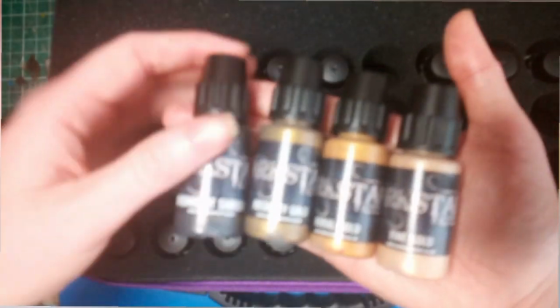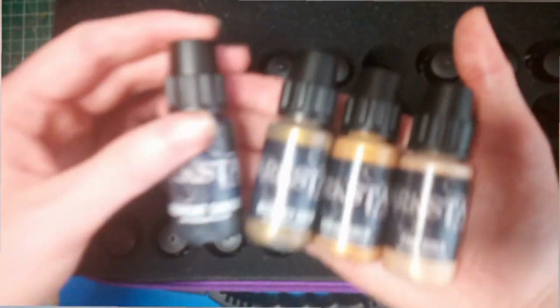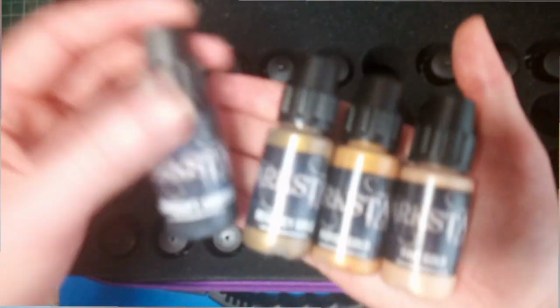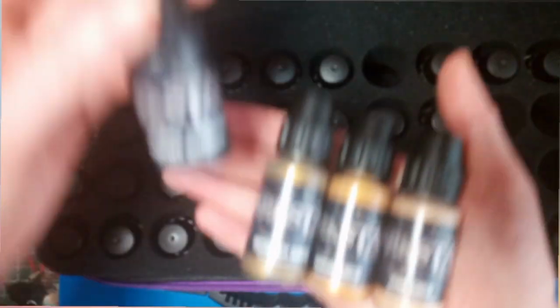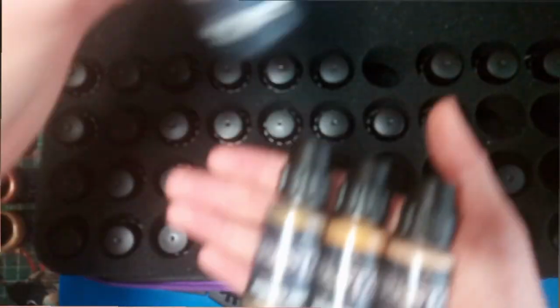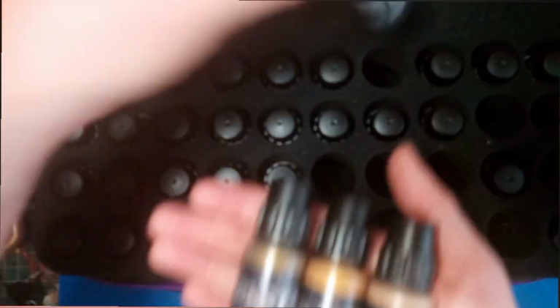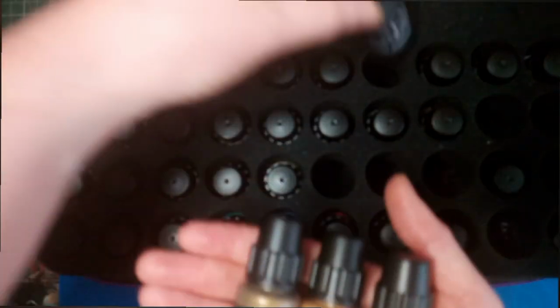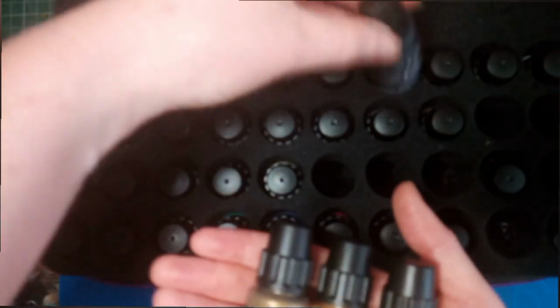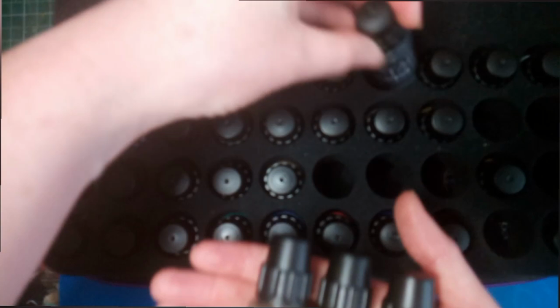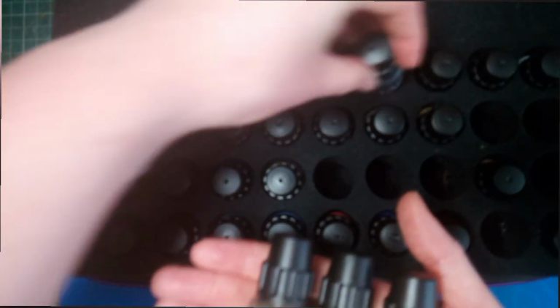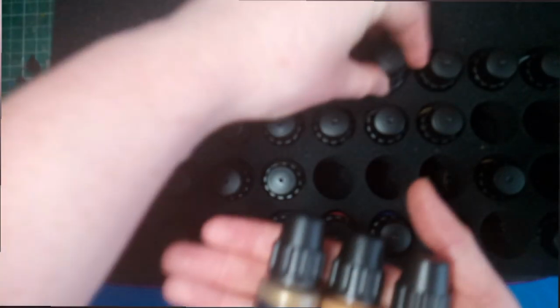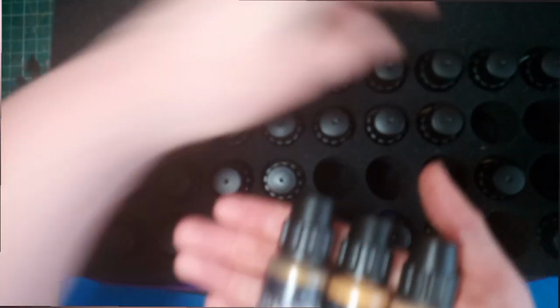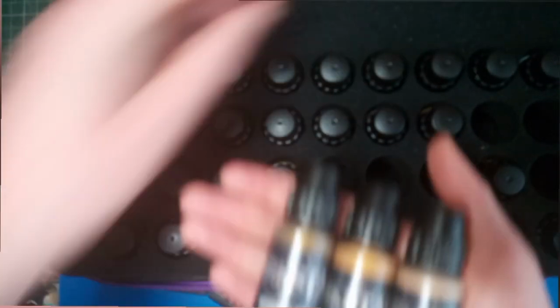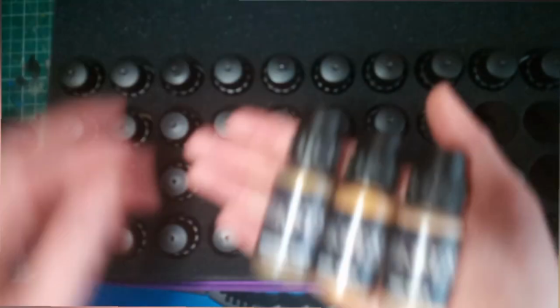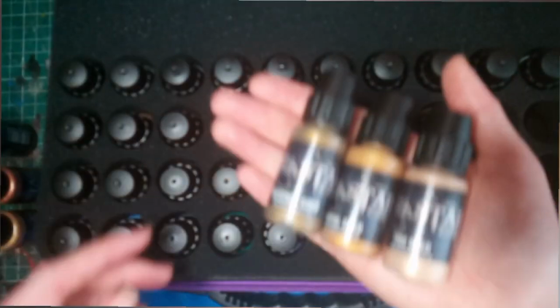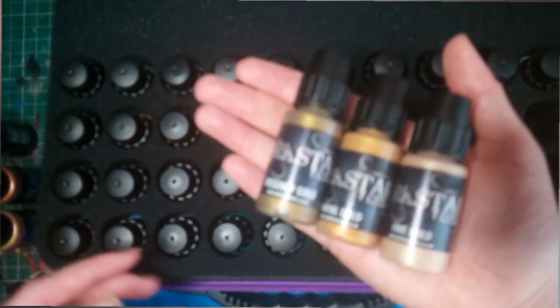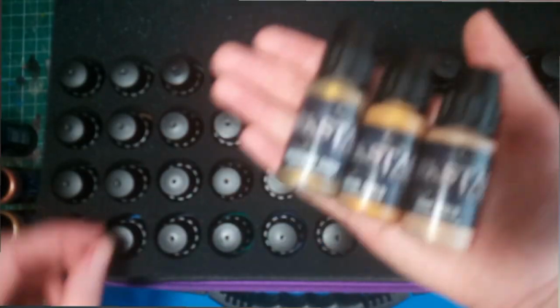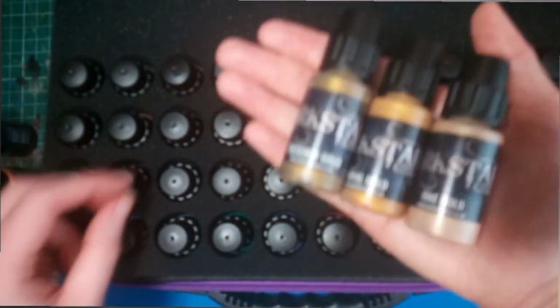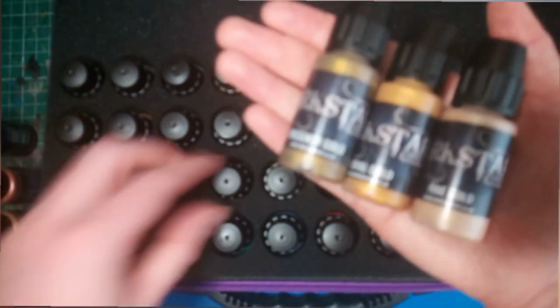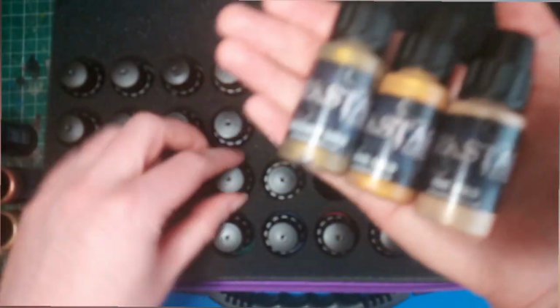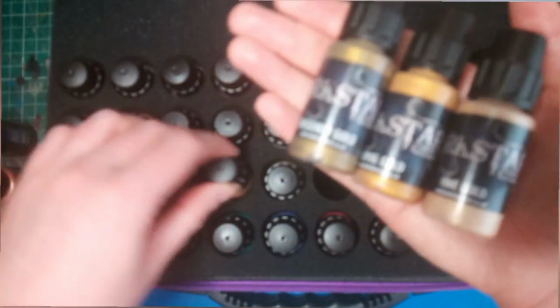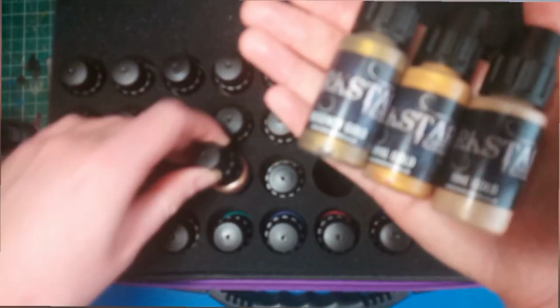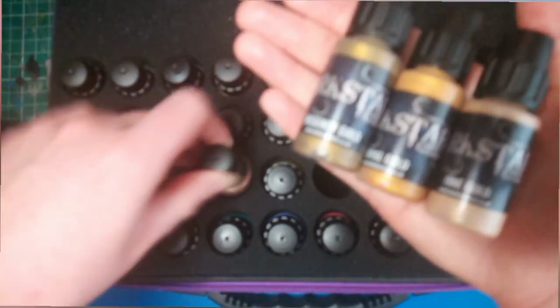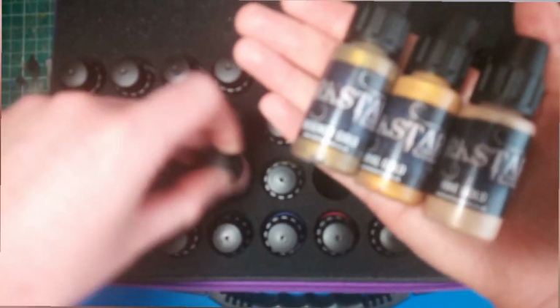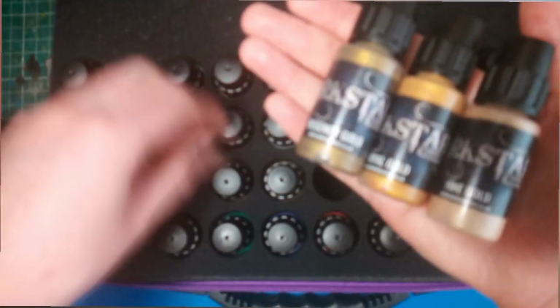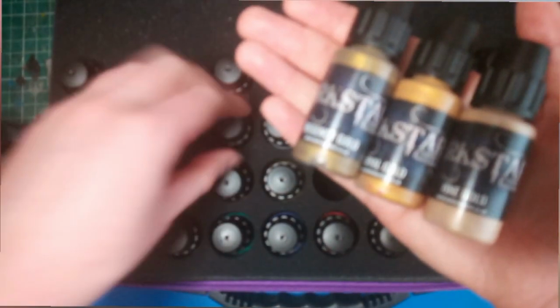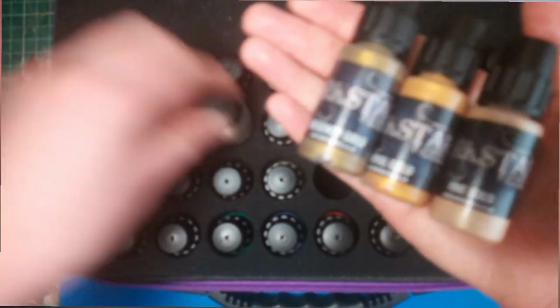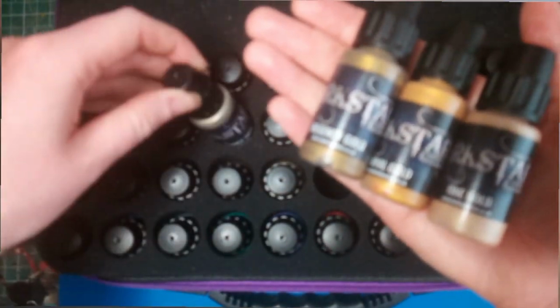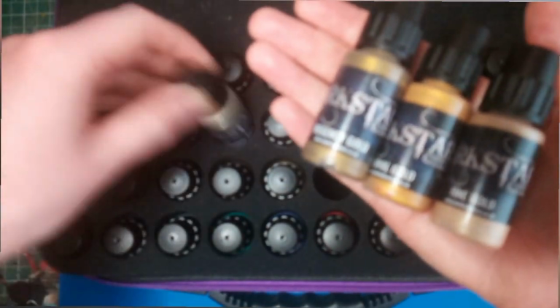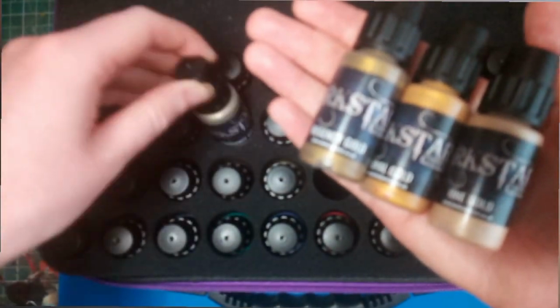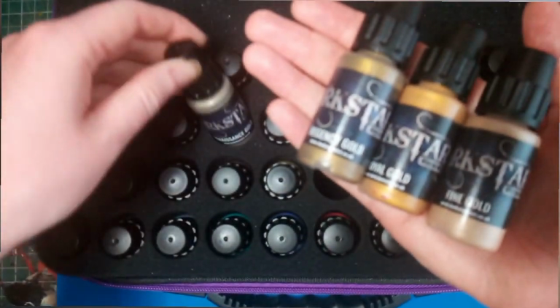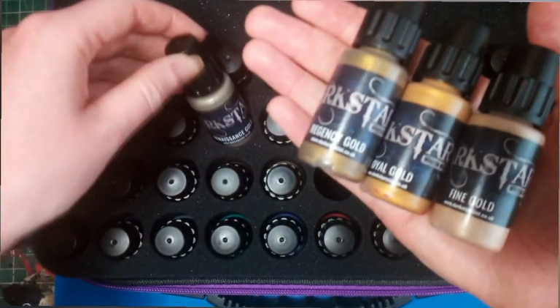They also have a range of washes which are tailored towards metallics, but you could probably use them on any acrylic paints.